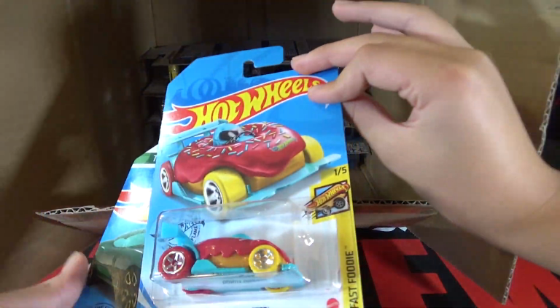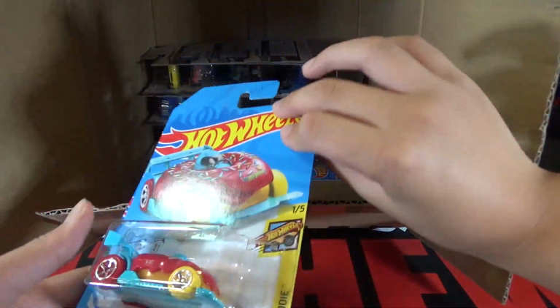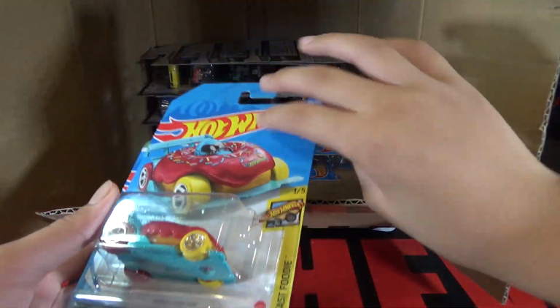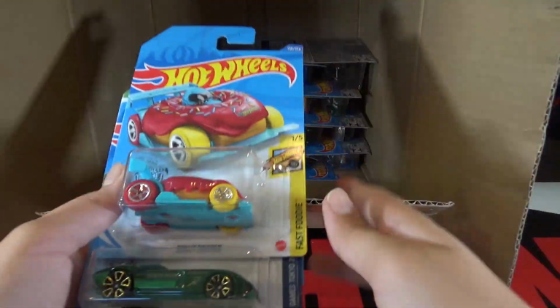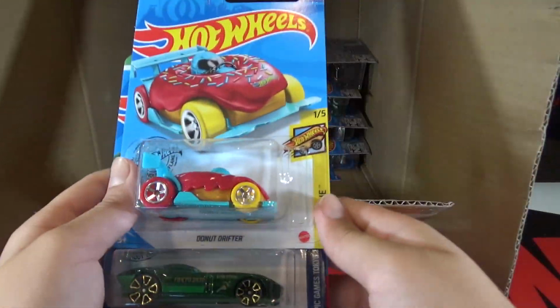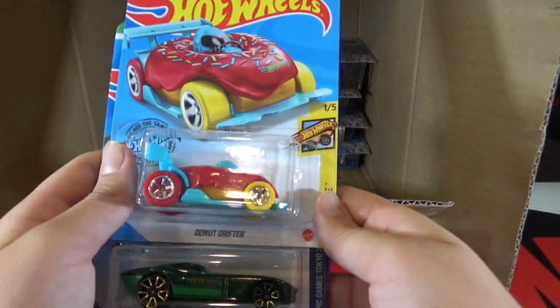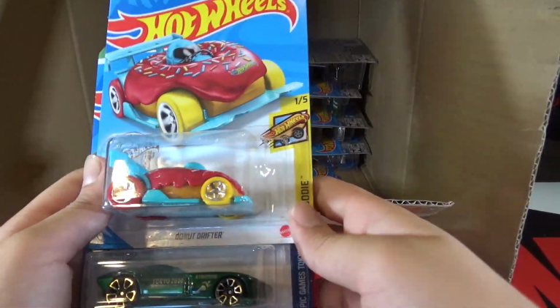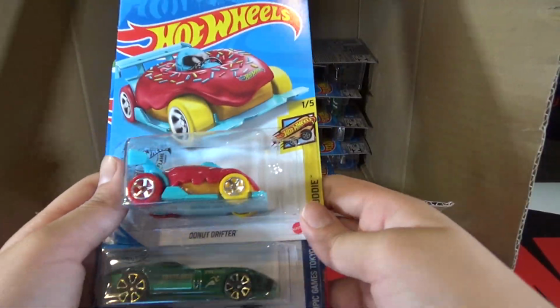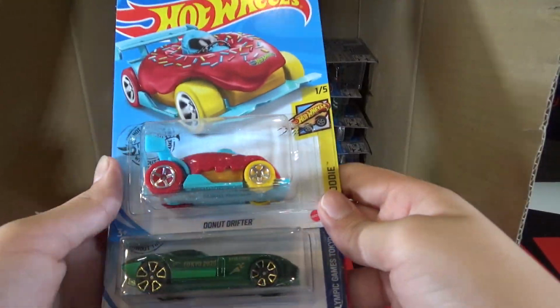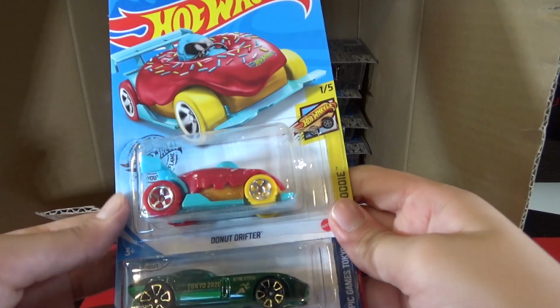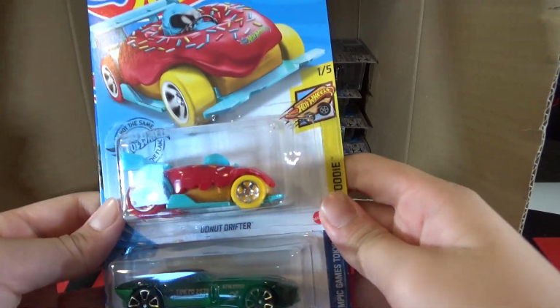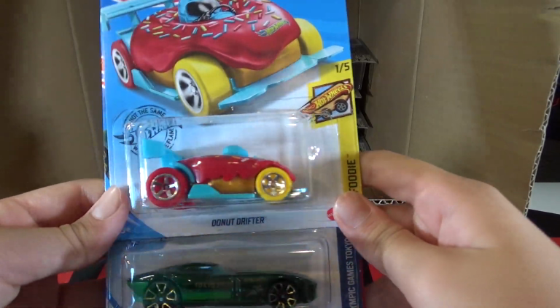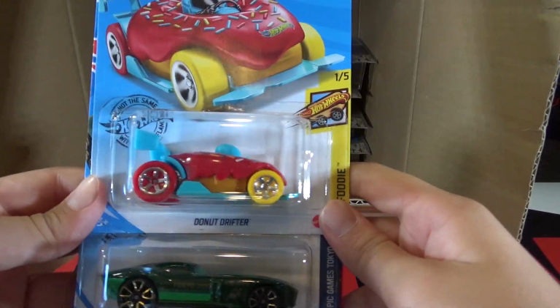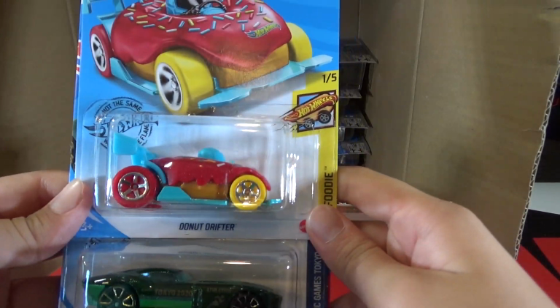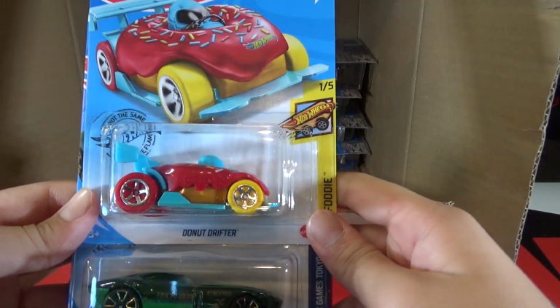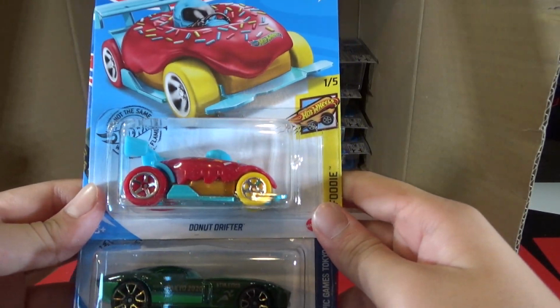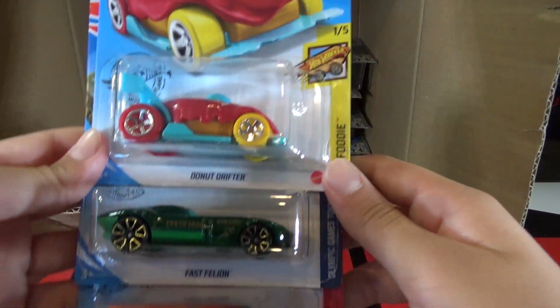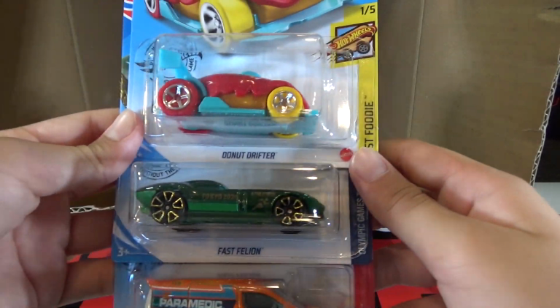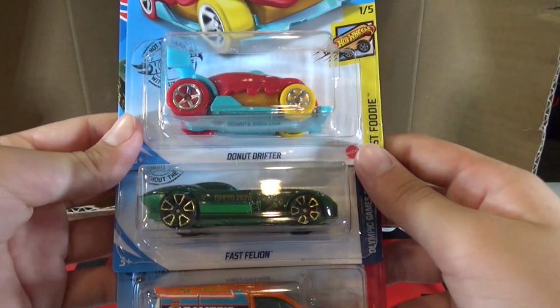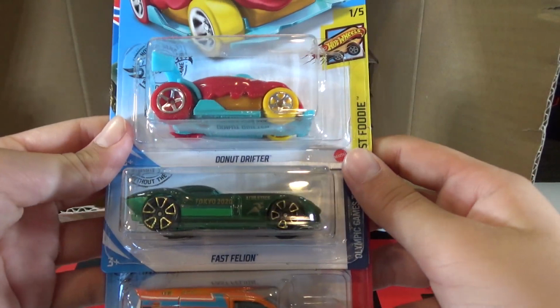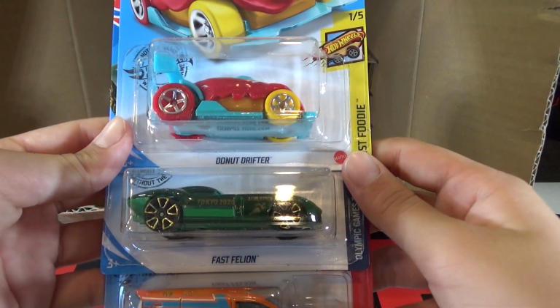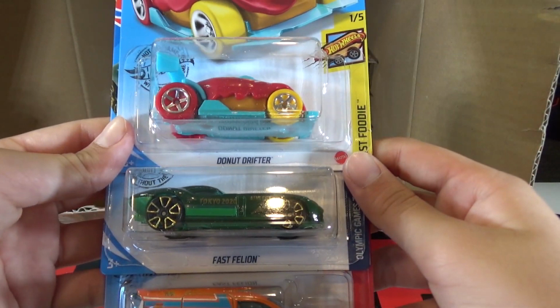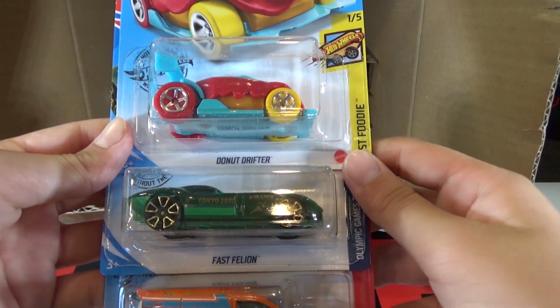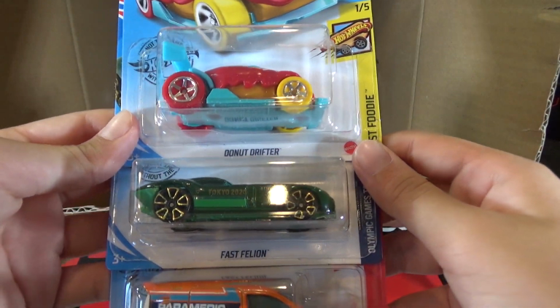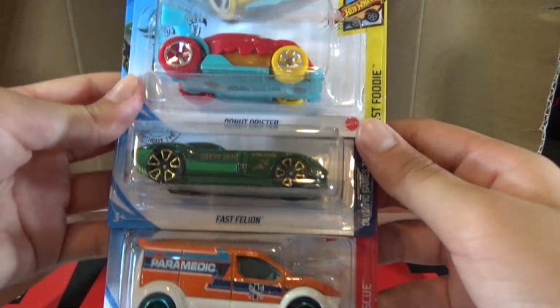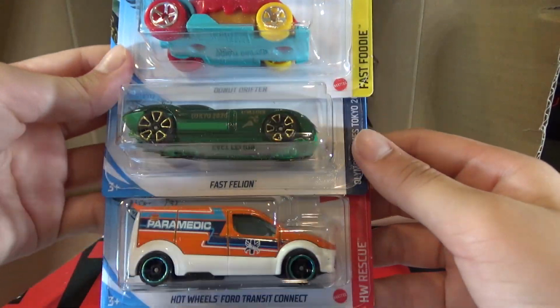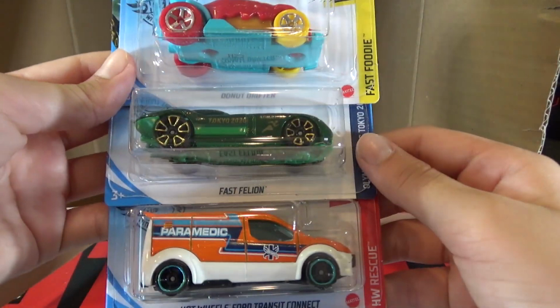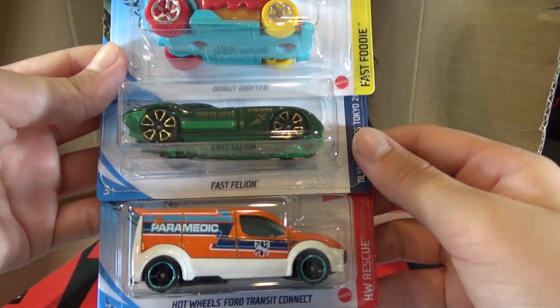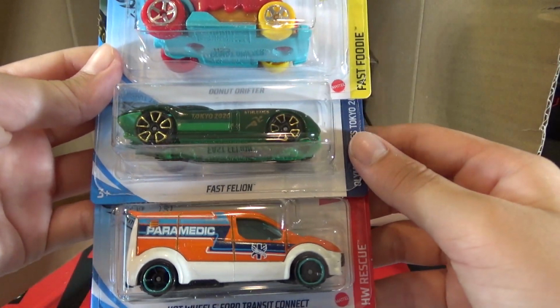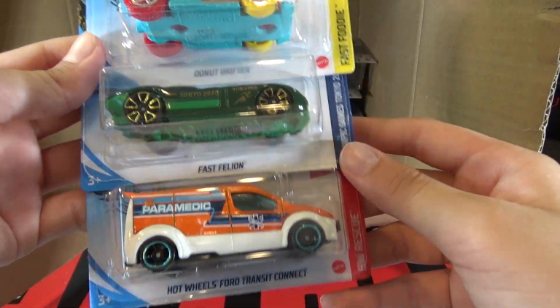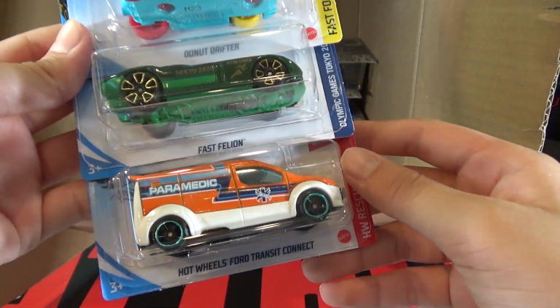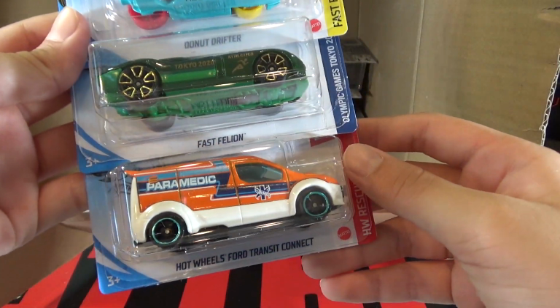Next cars are Donut Drifter, Fast Feline, and the Hot Wheels Ford Transit Connect.